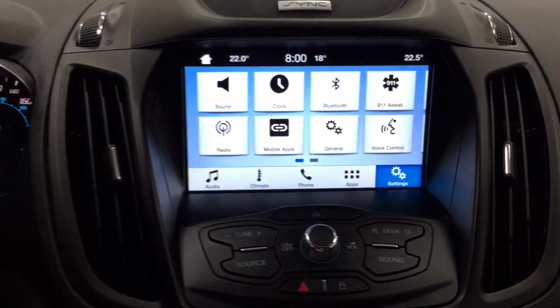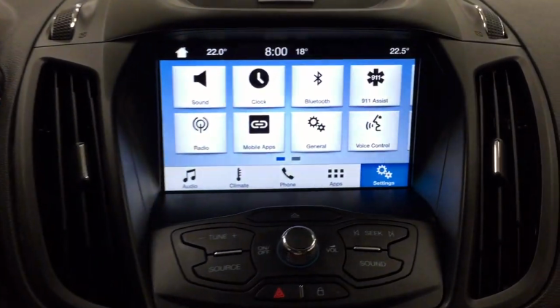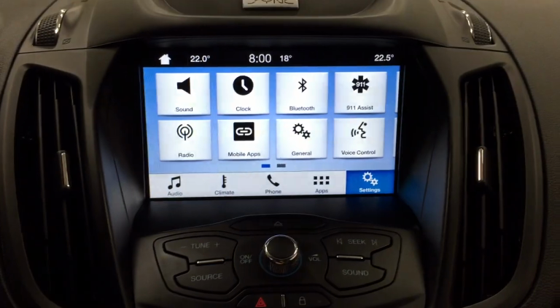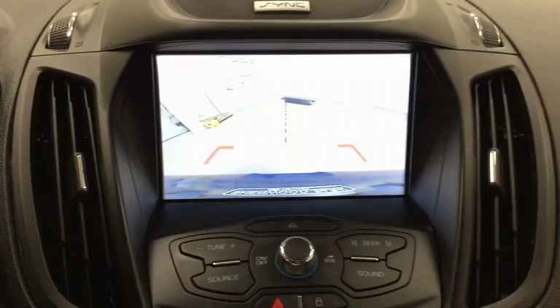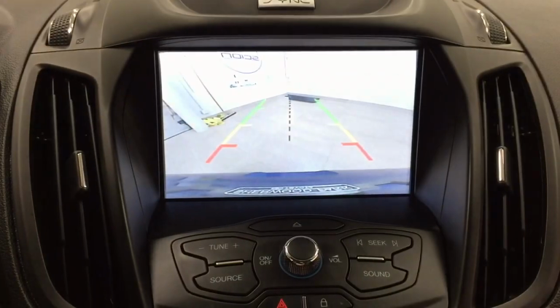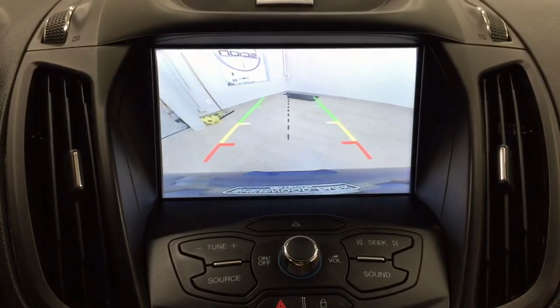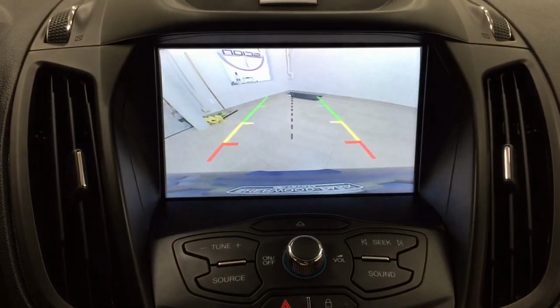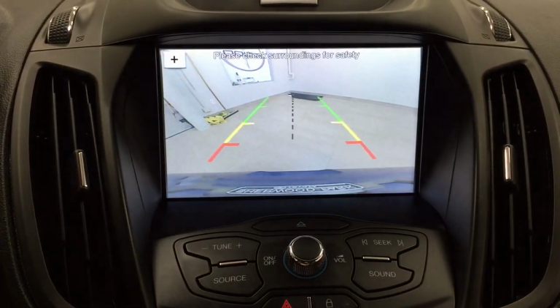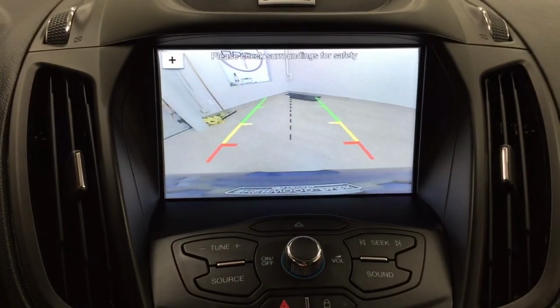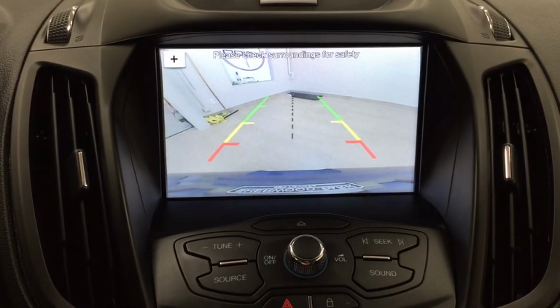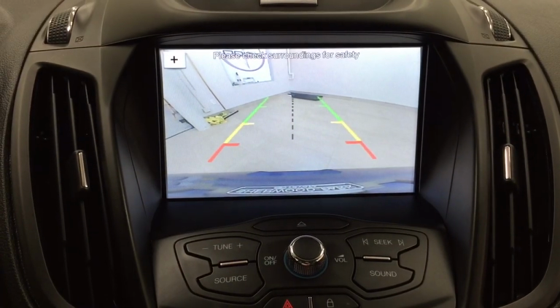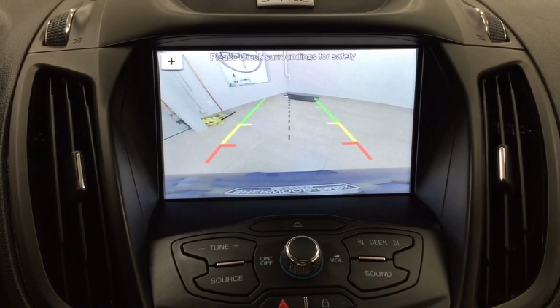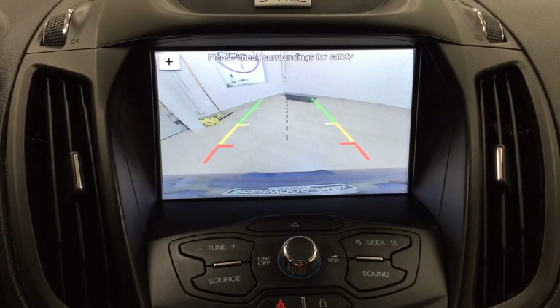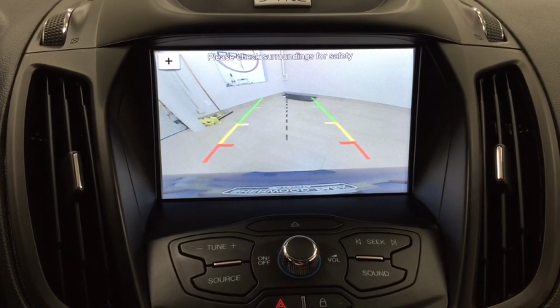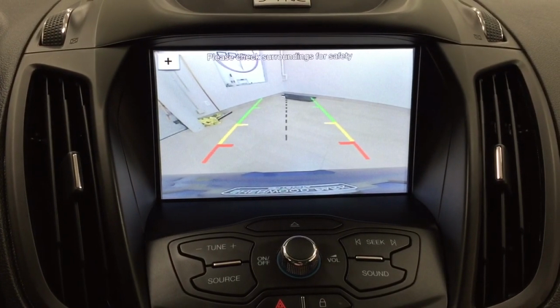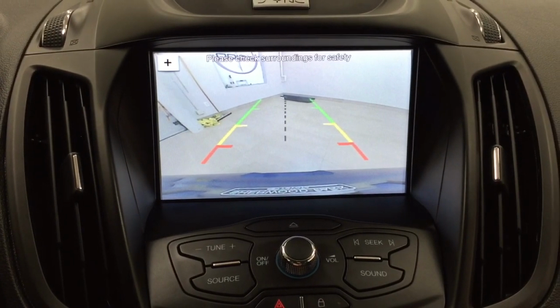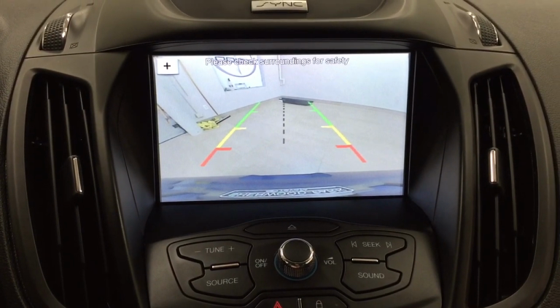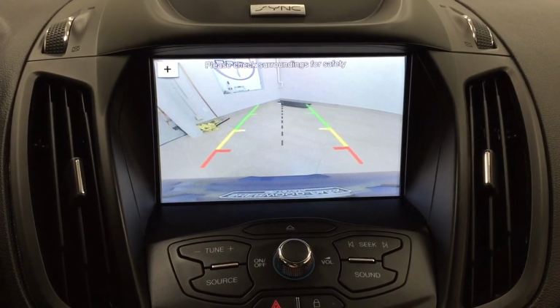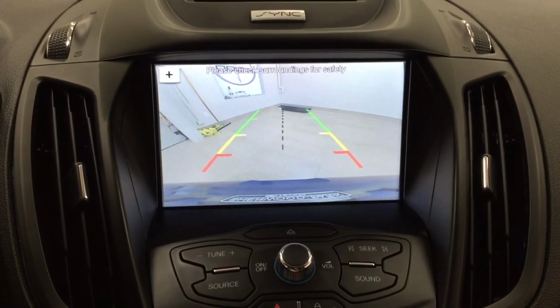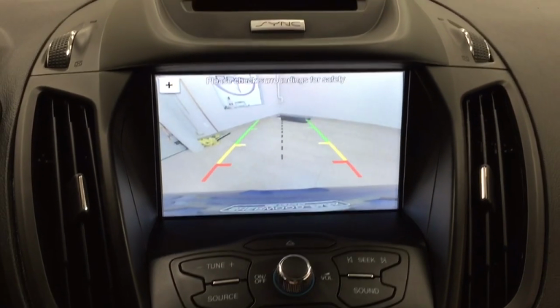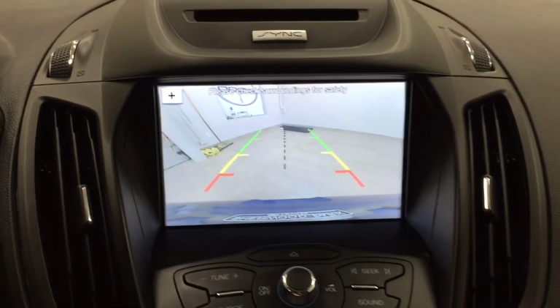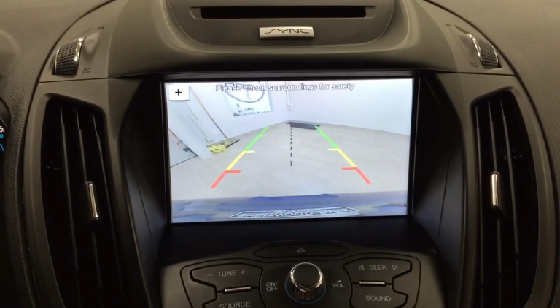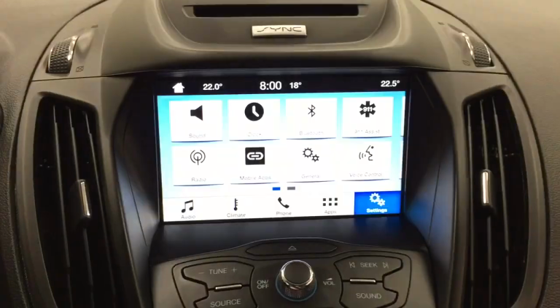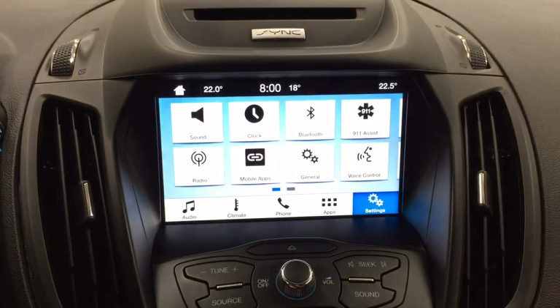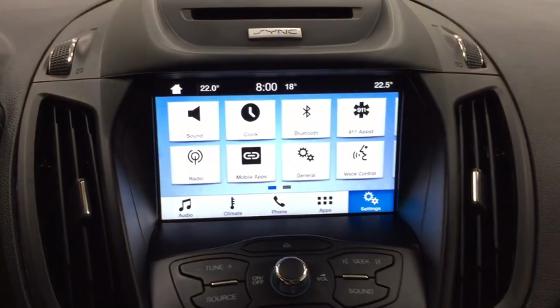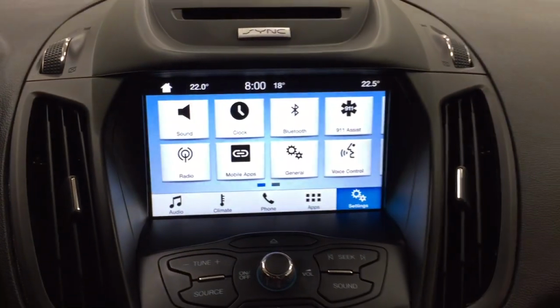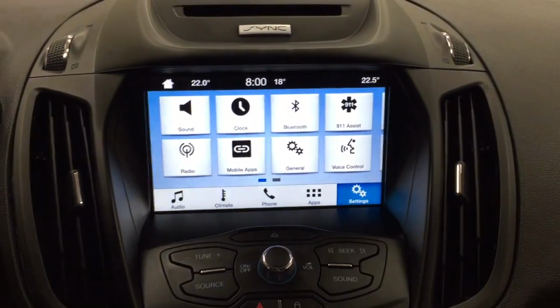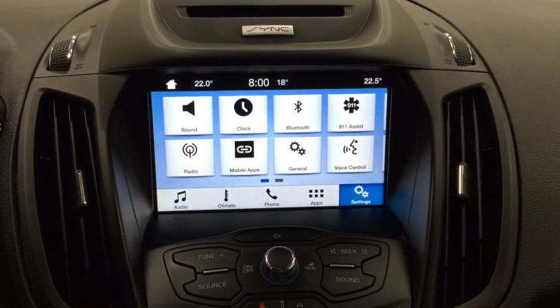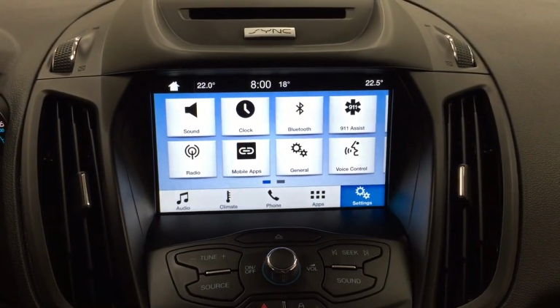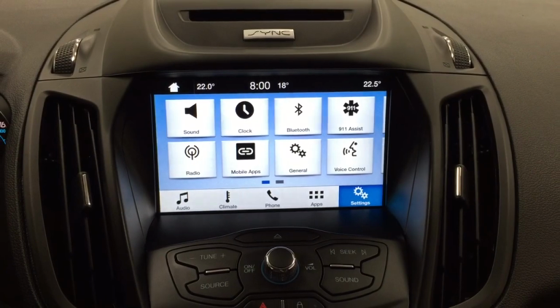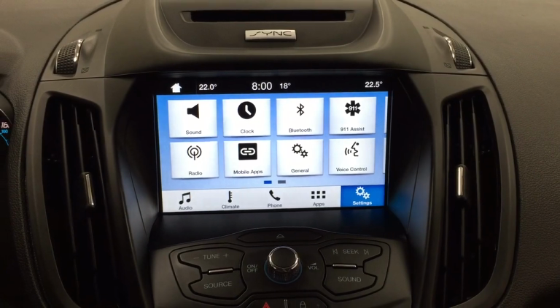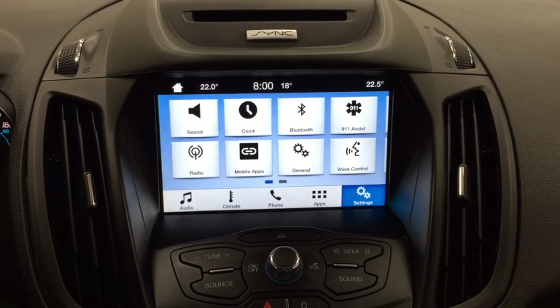Taking a look at the backup camera, as you can see, you have those nice guiding lines in there, making things much easier for you when you back into a stall.